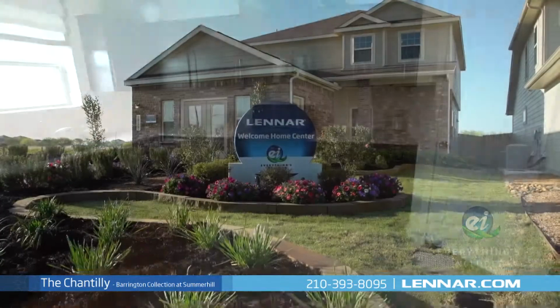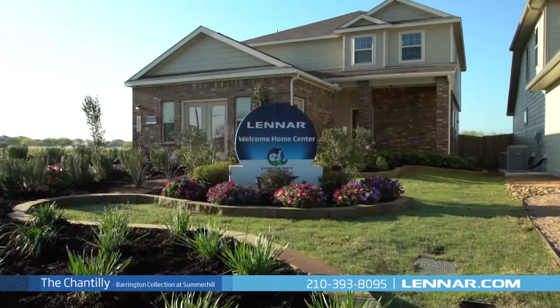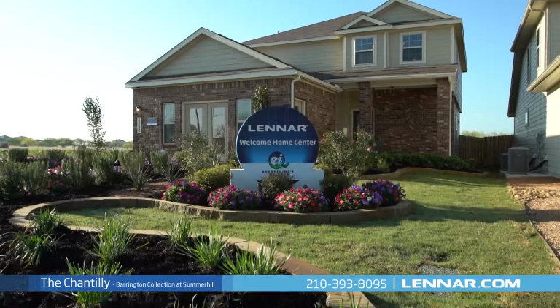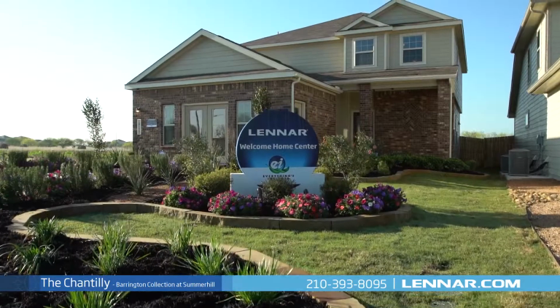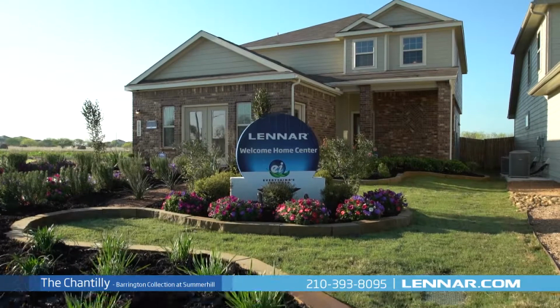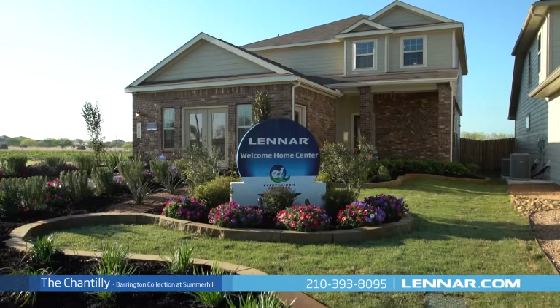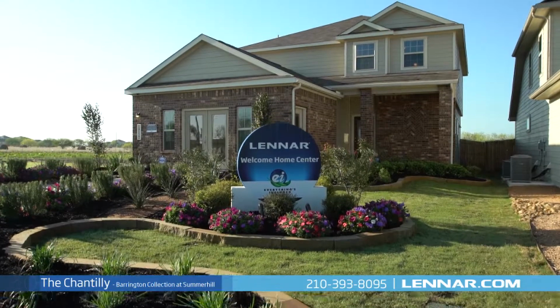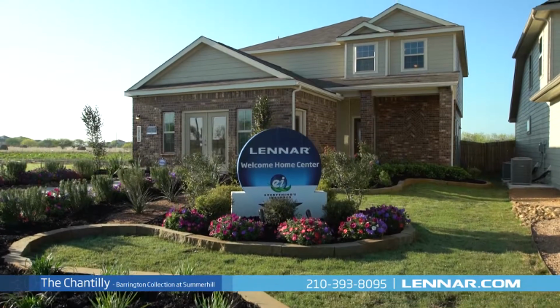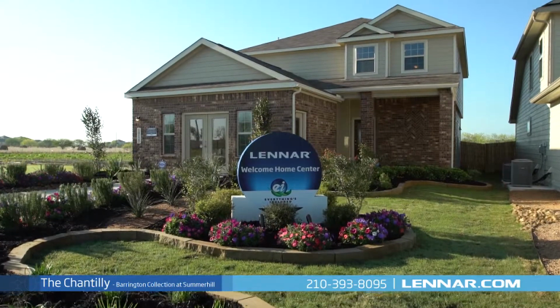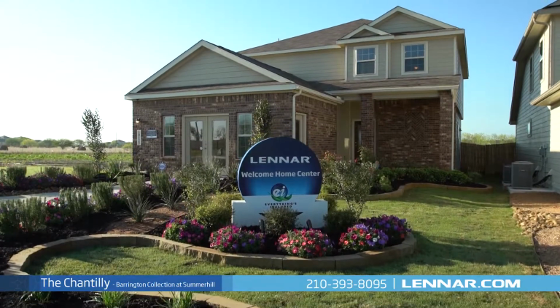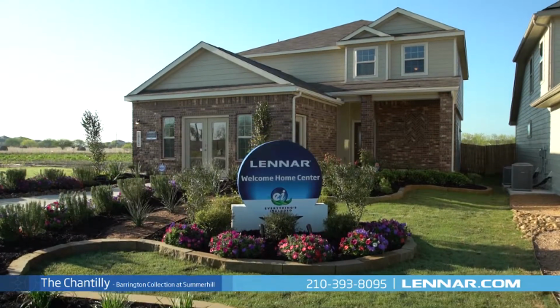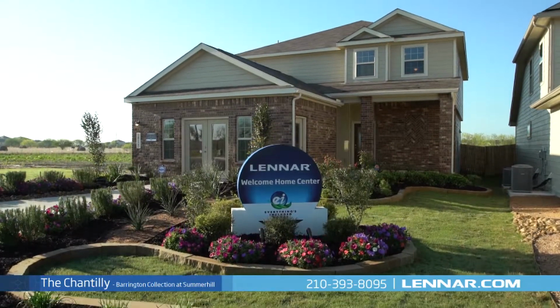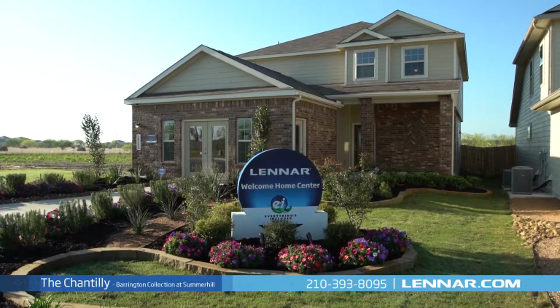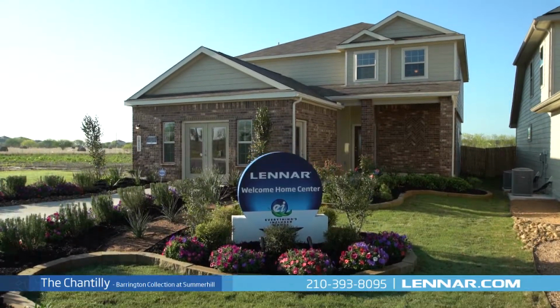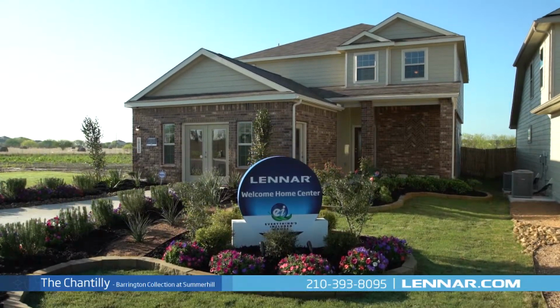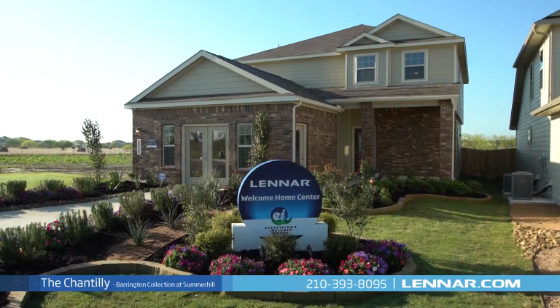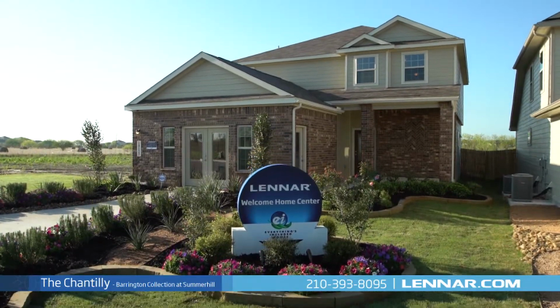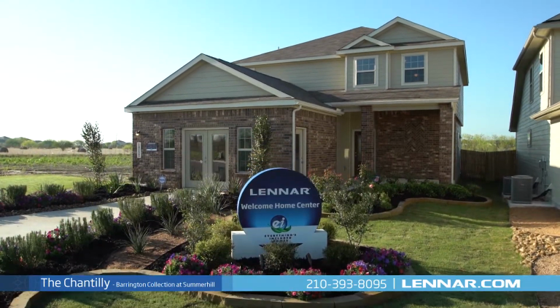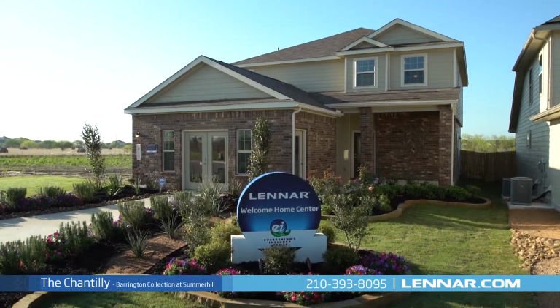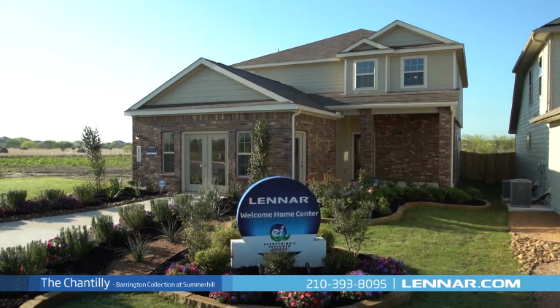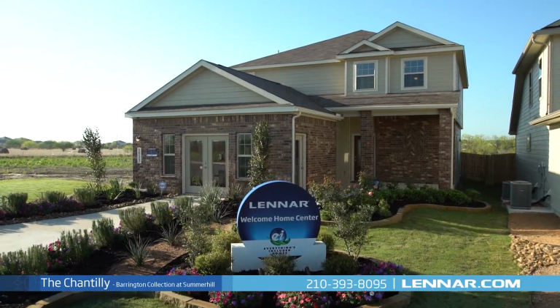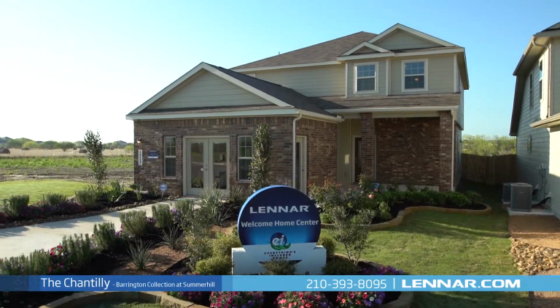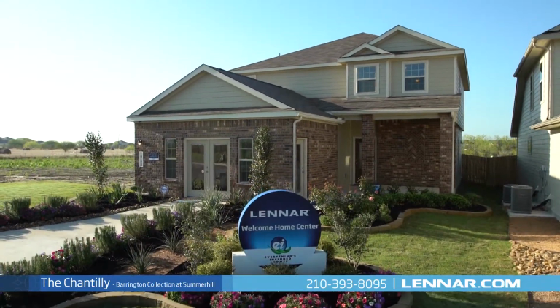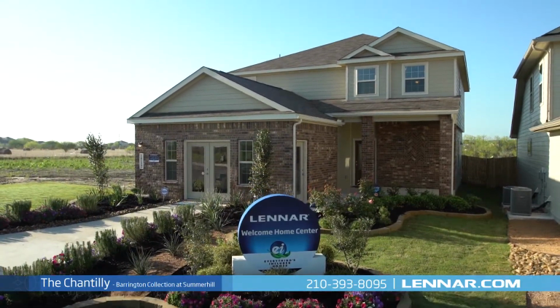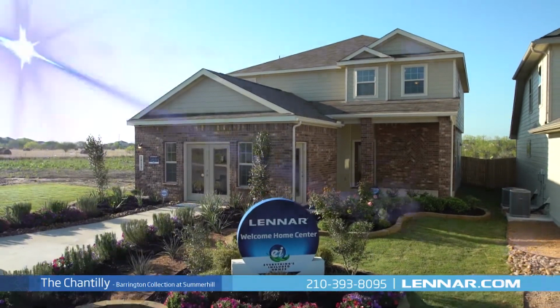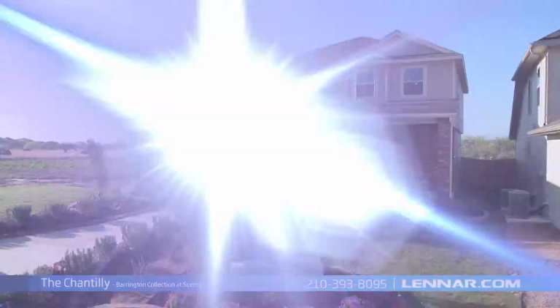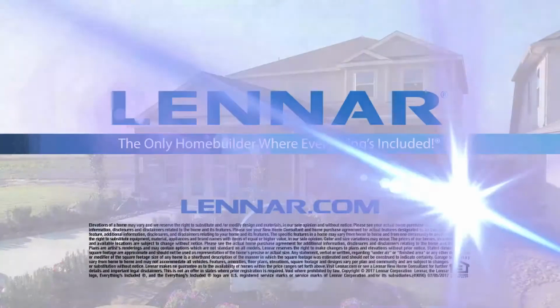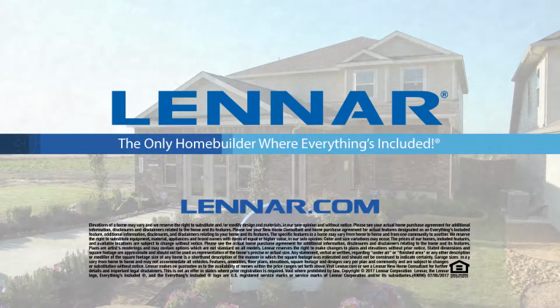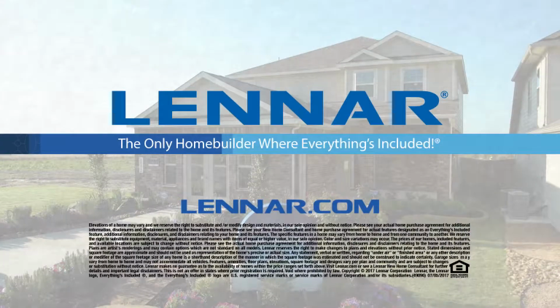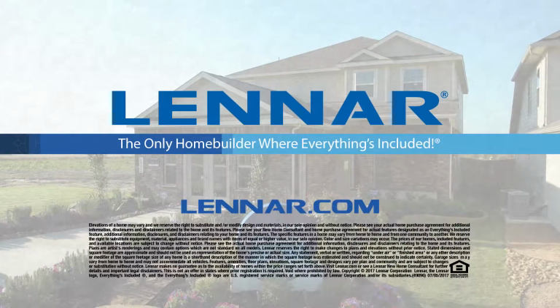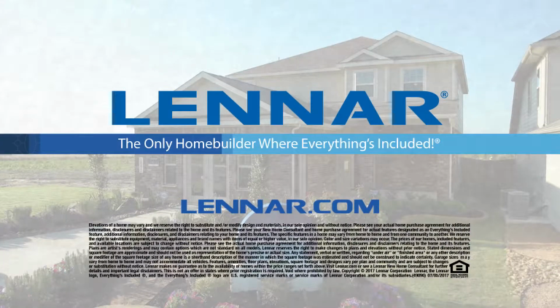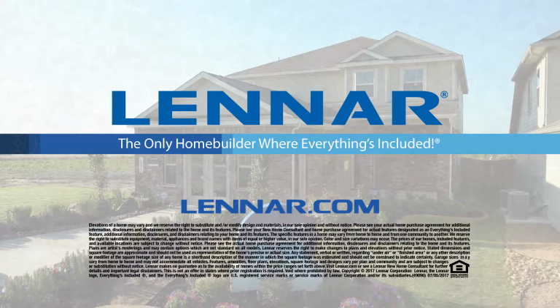For more information on this amazing new home, or for directions to any of our premier San Antonio communities, visit Lennar.com.